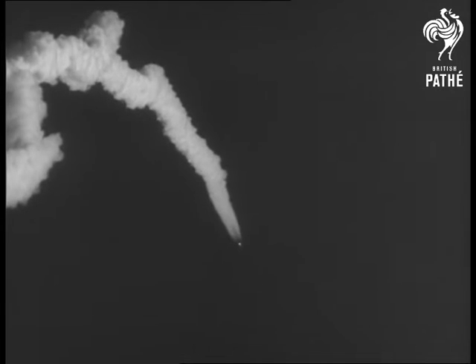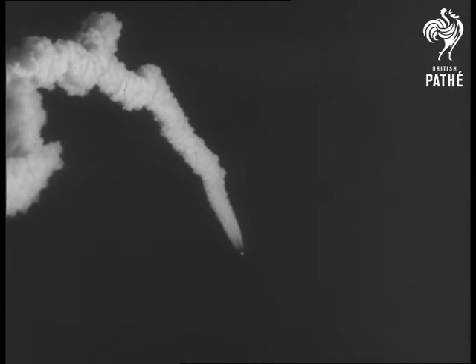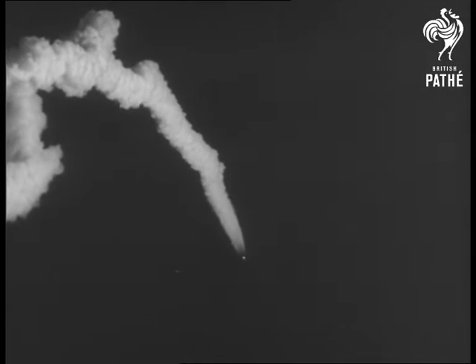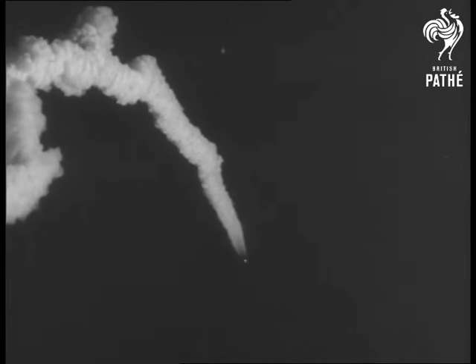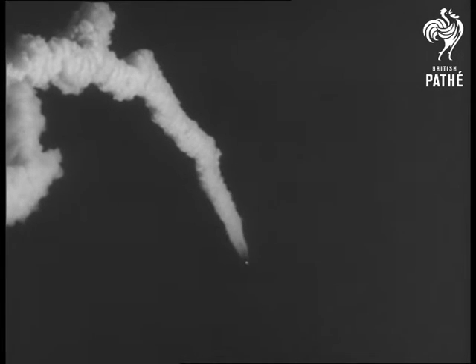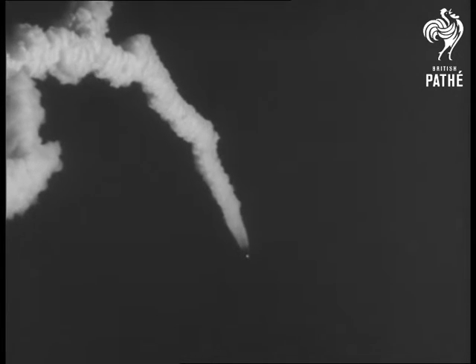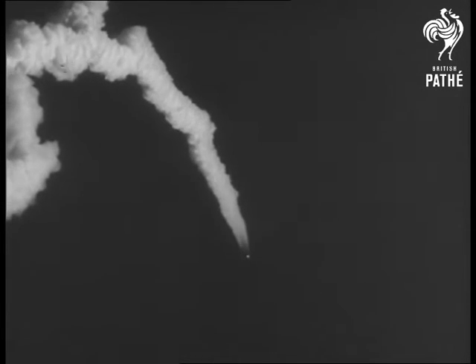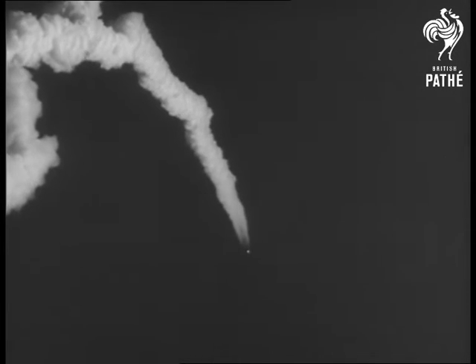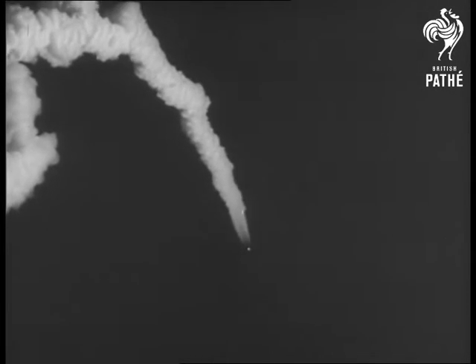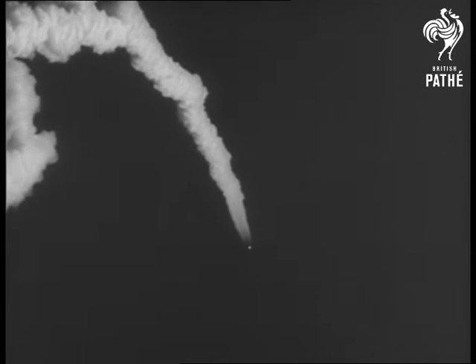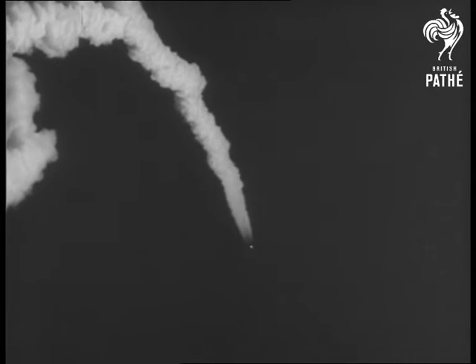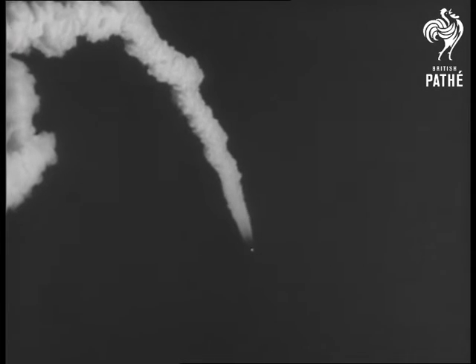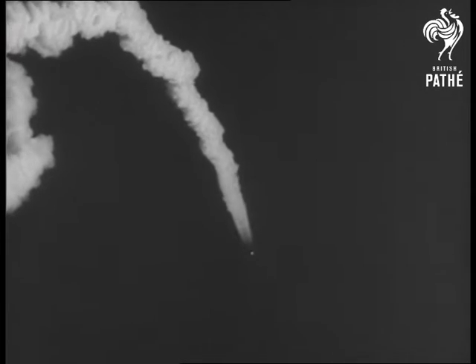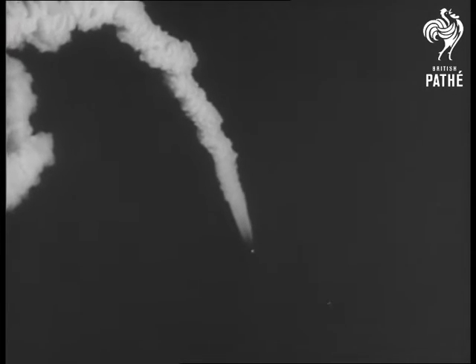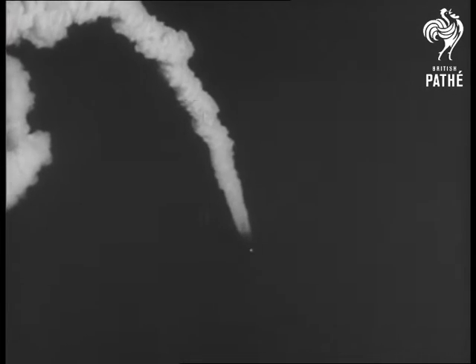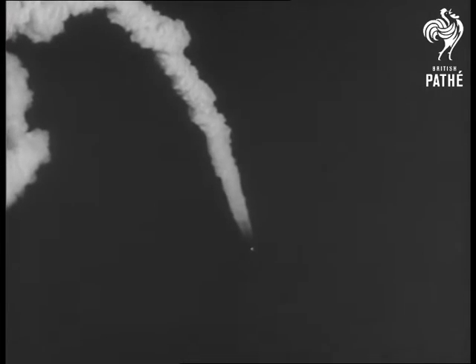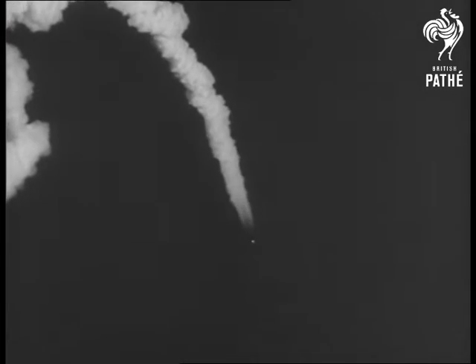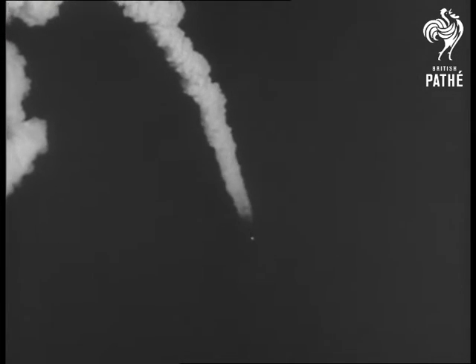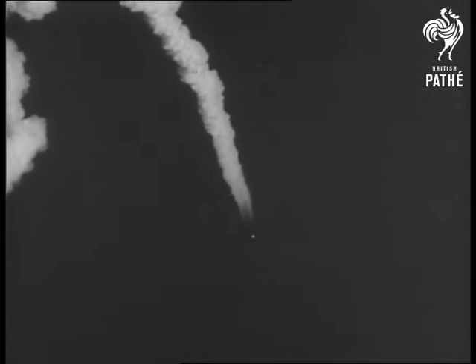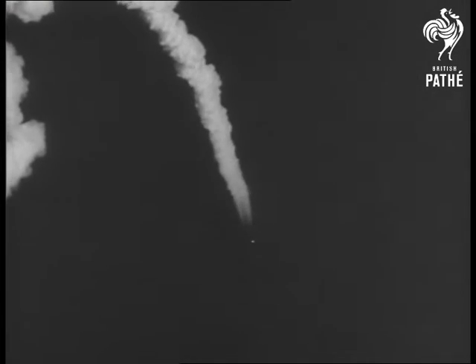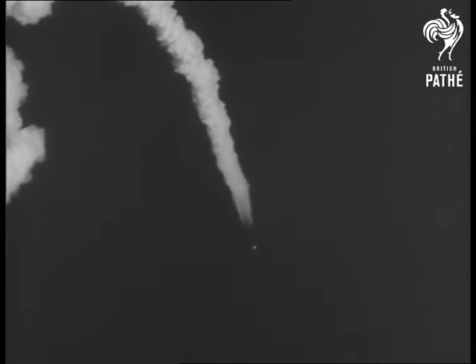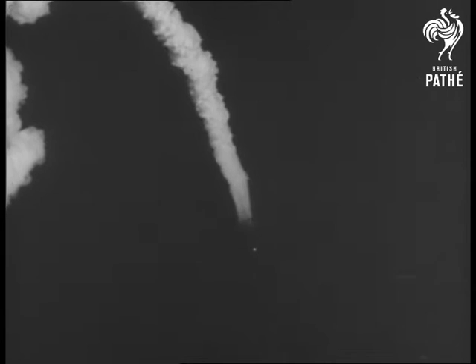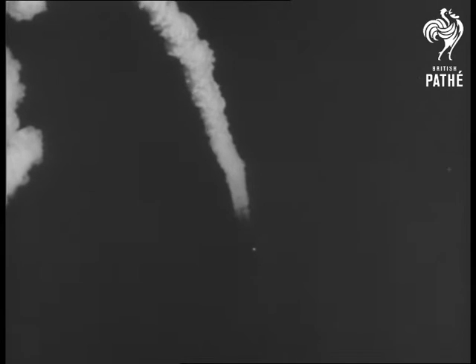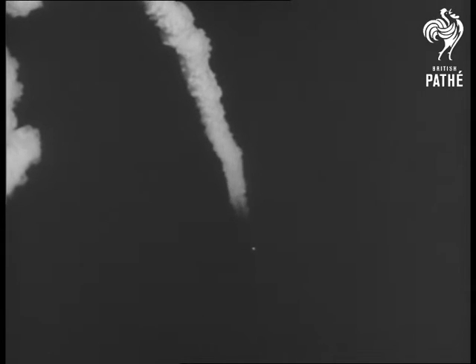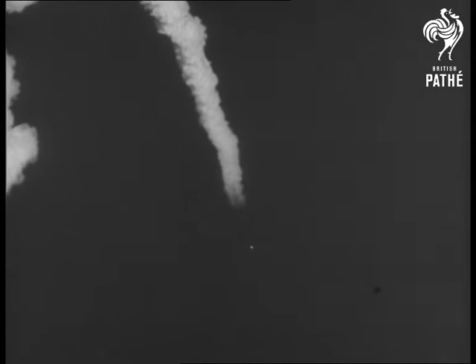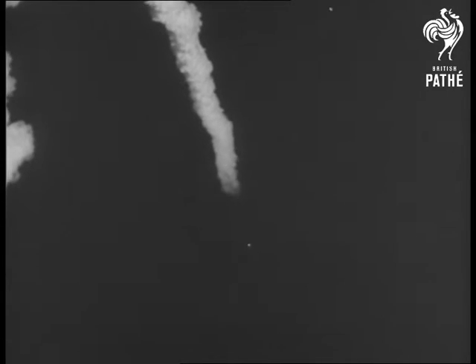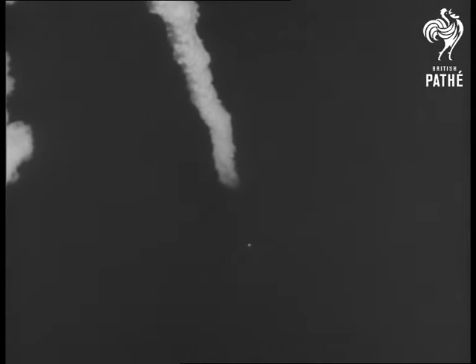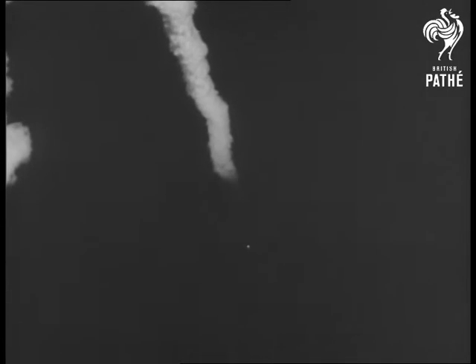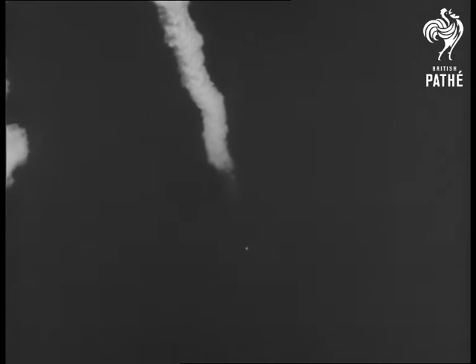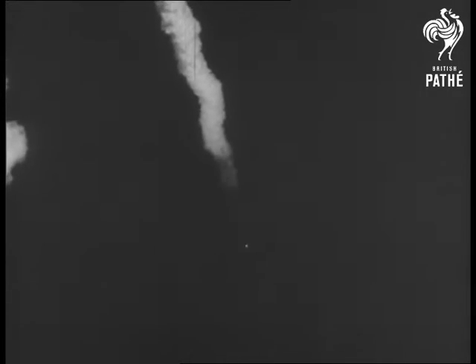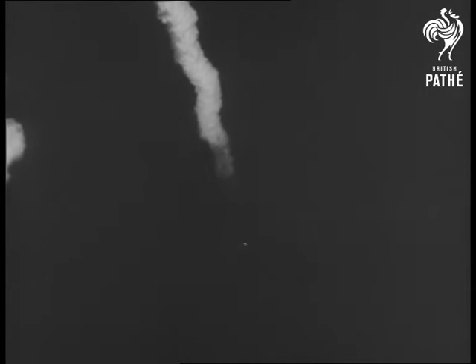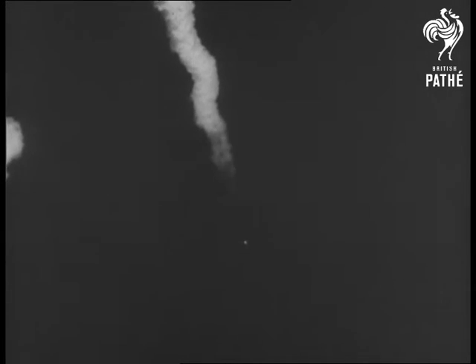The current test is being observed from the ground by the seven Project Mercury astronauts, who are being trained for just such a flight.